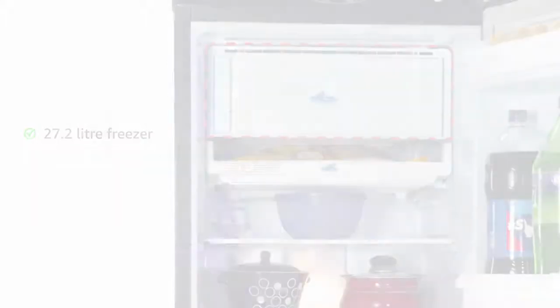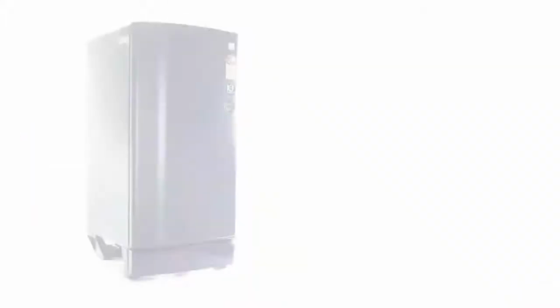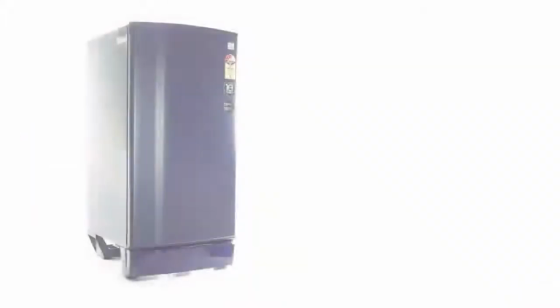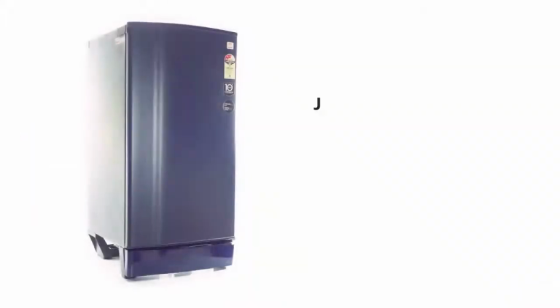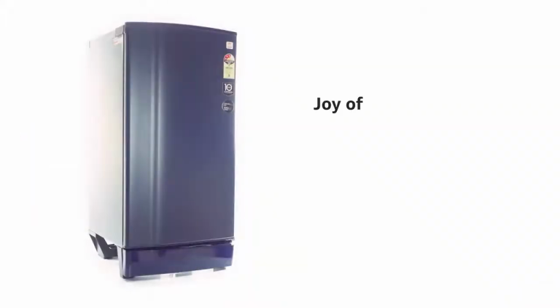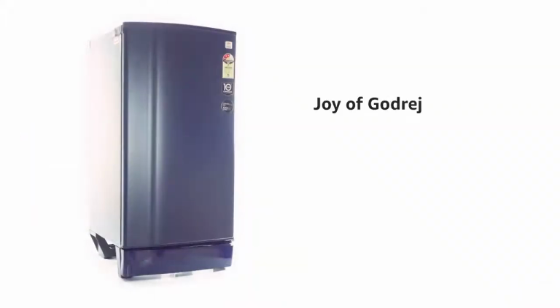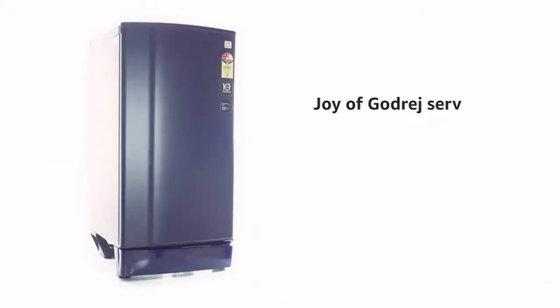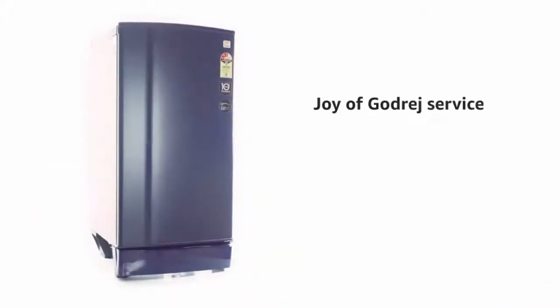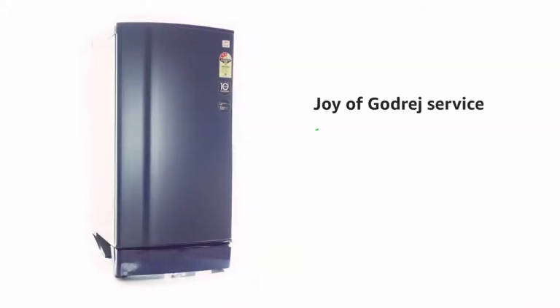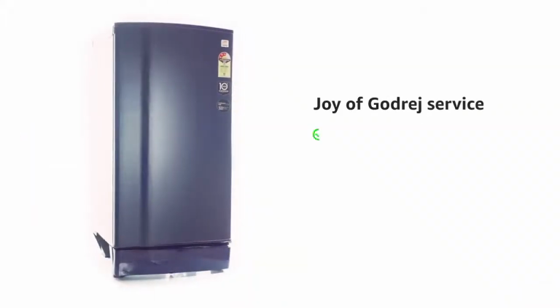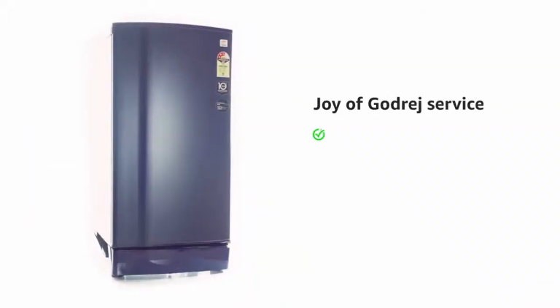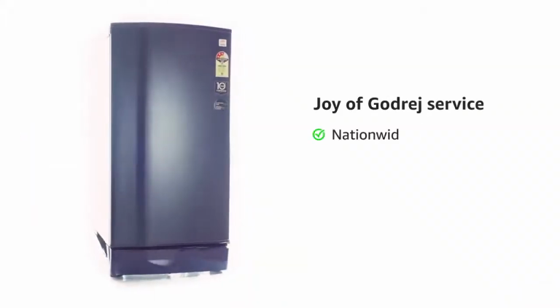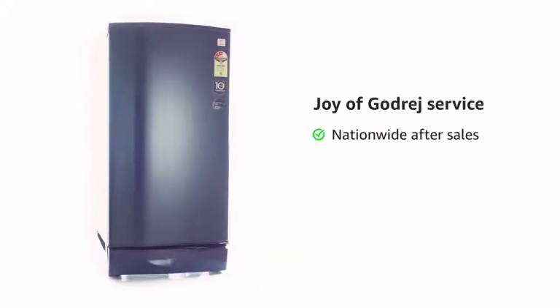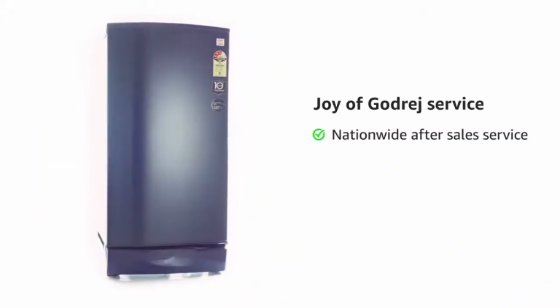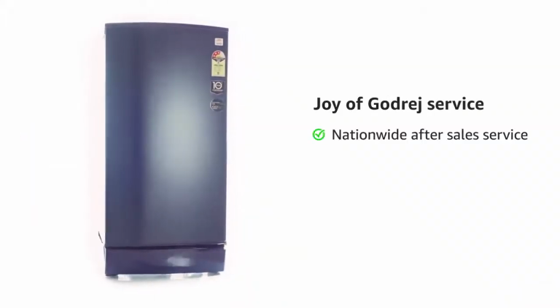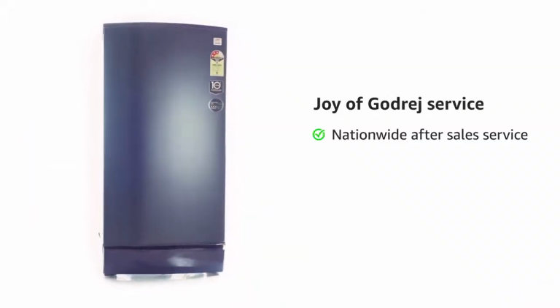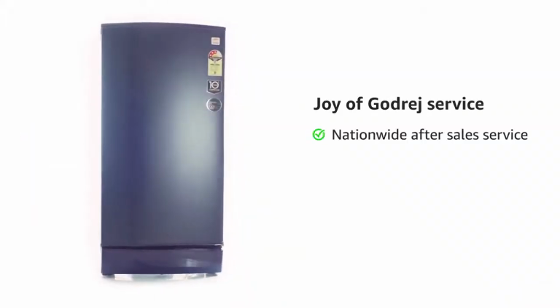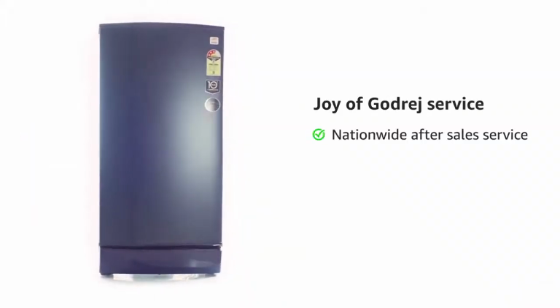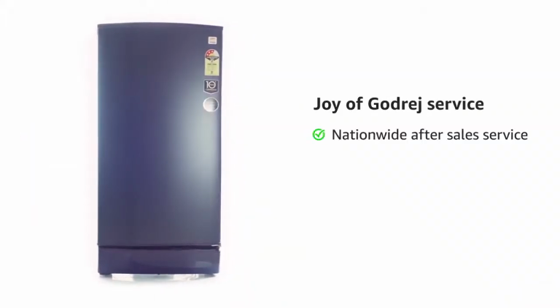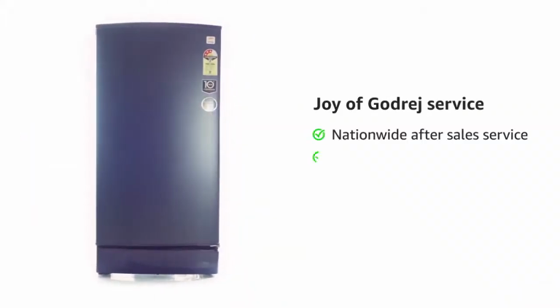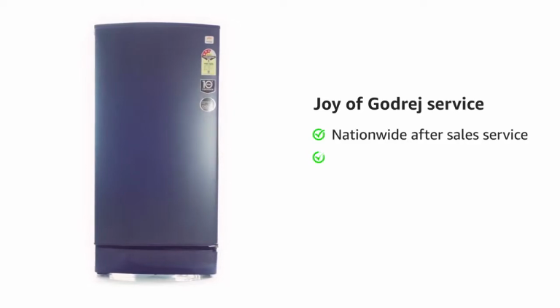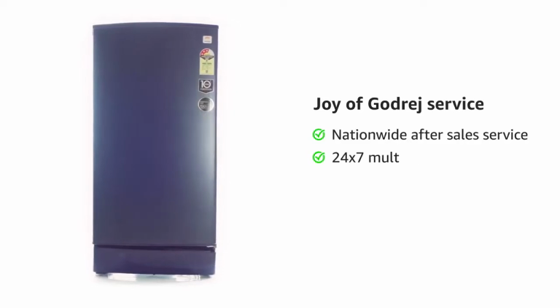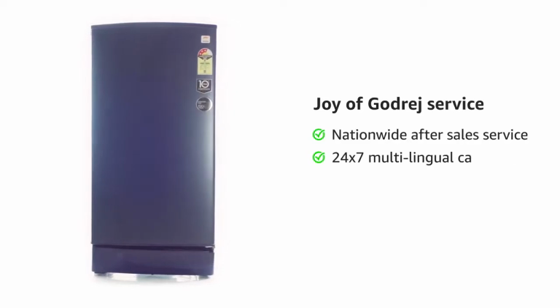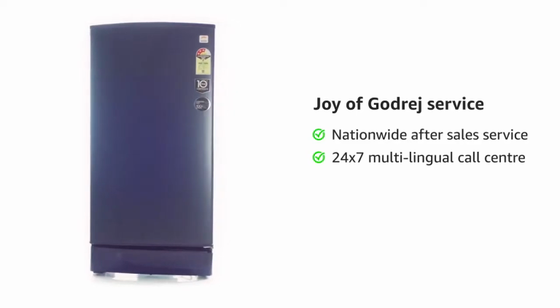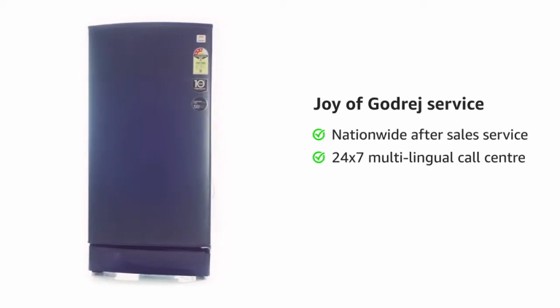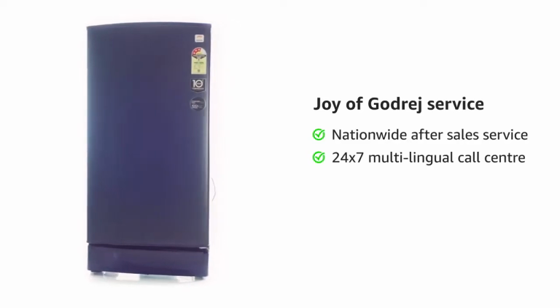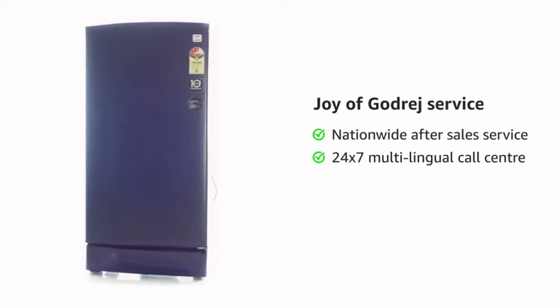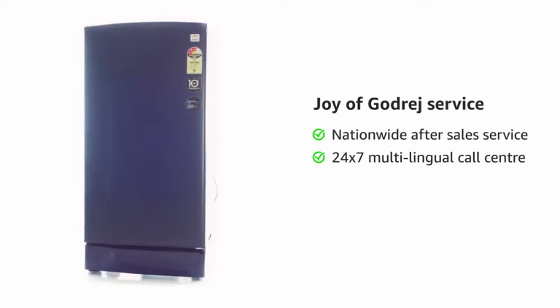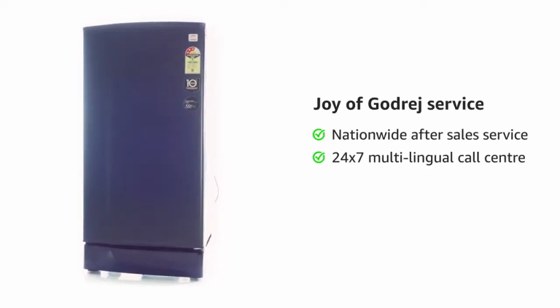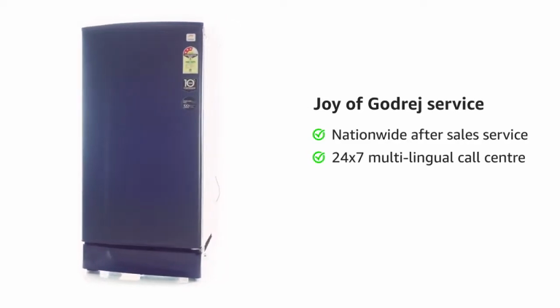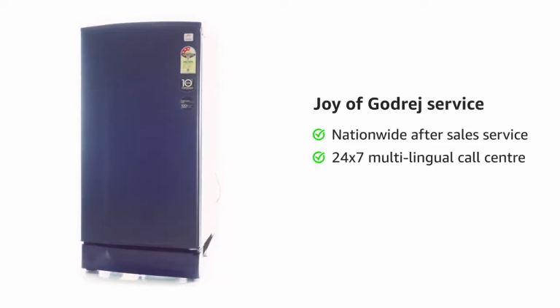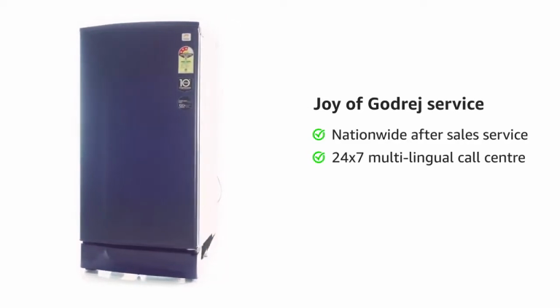Visit the product detail page to know more about warranty, installation, and other details.